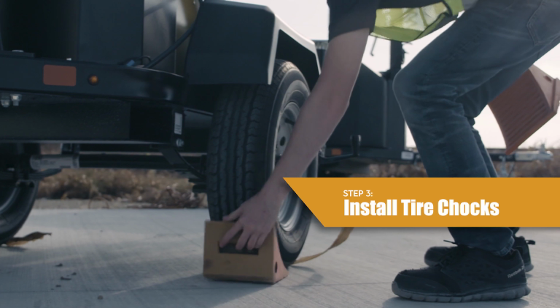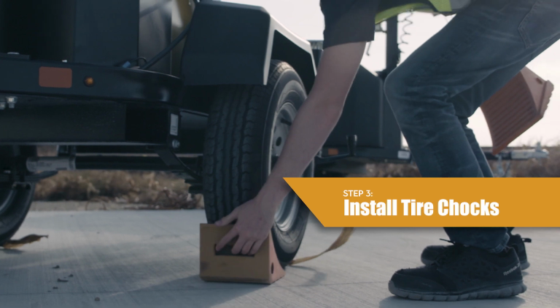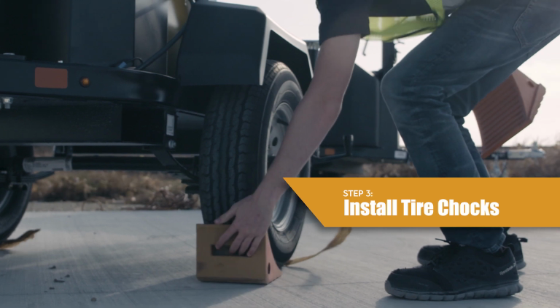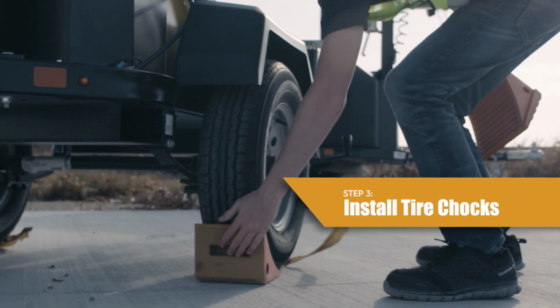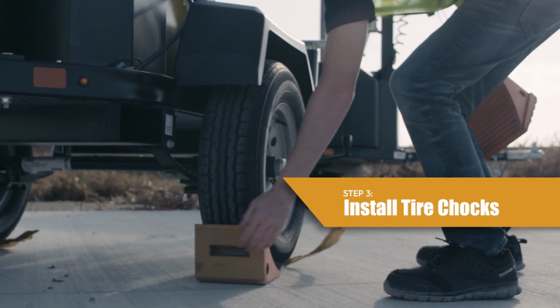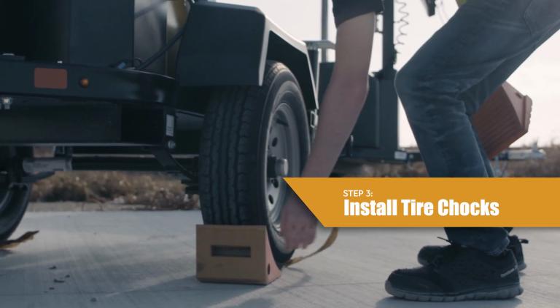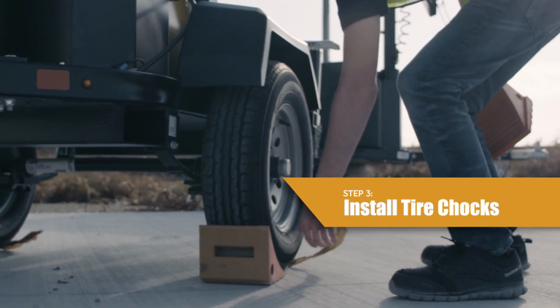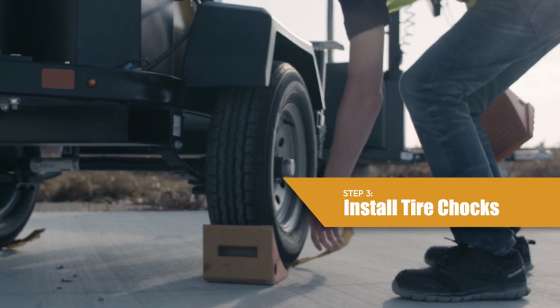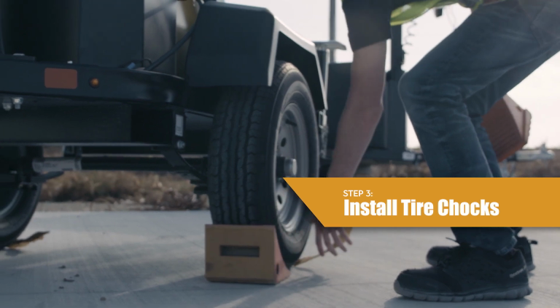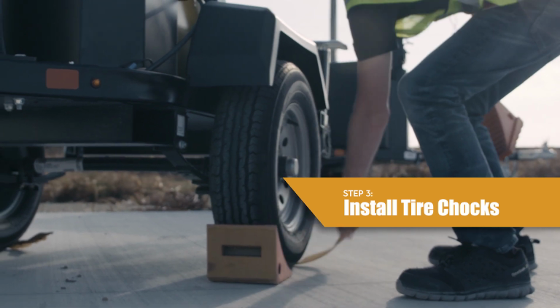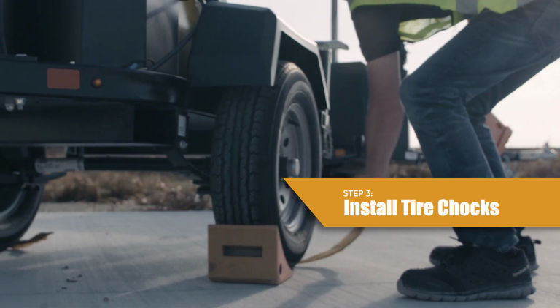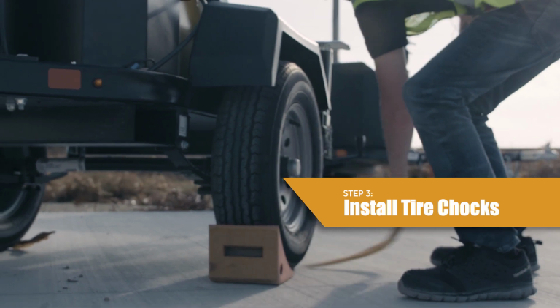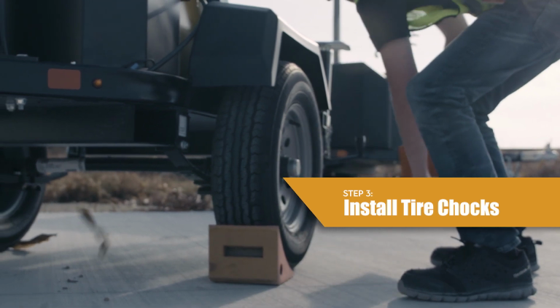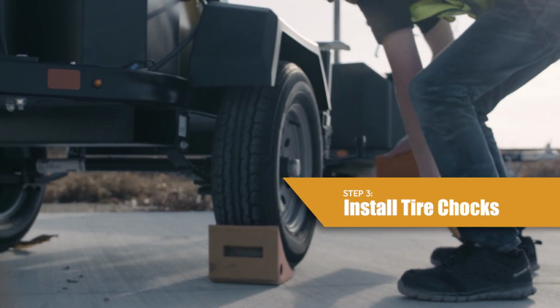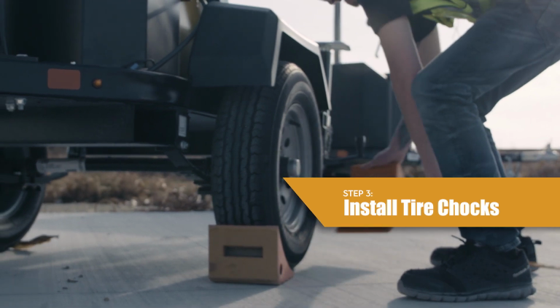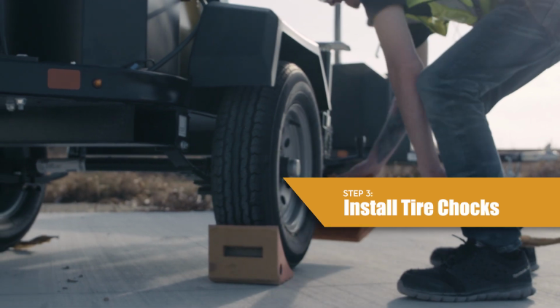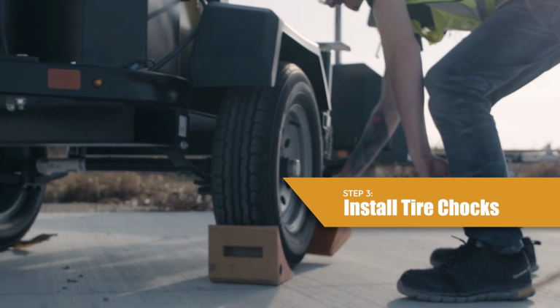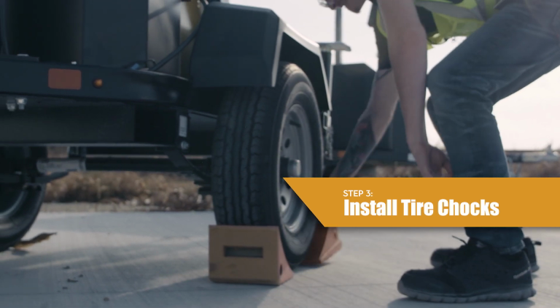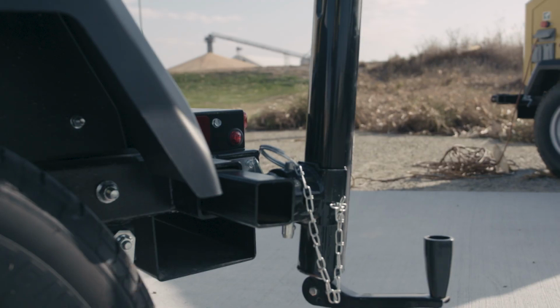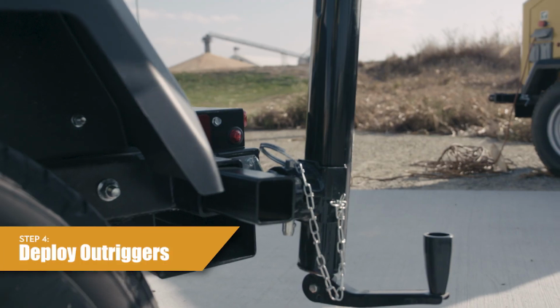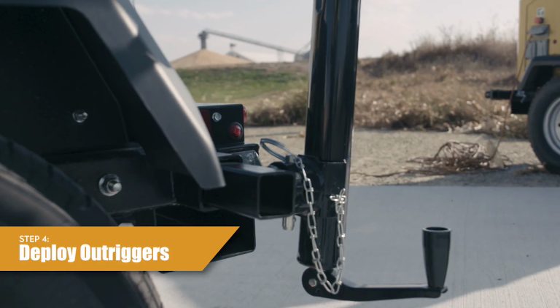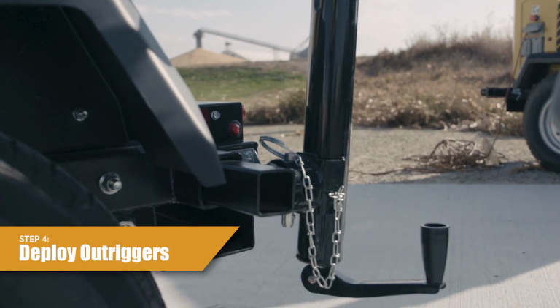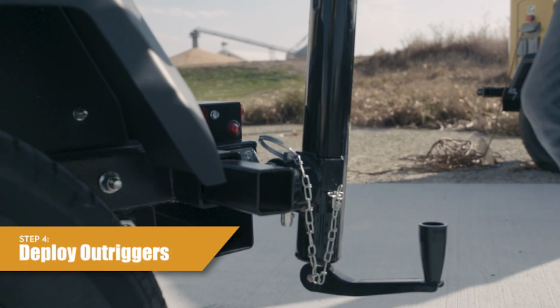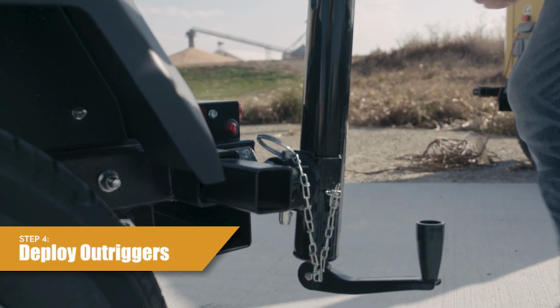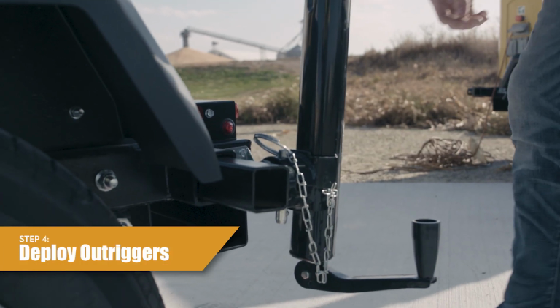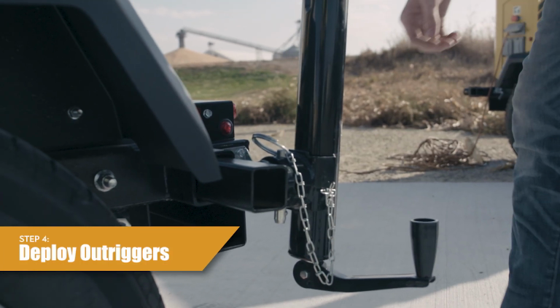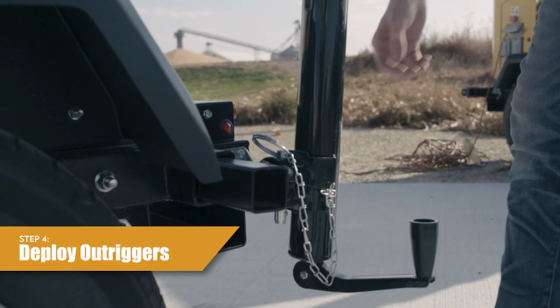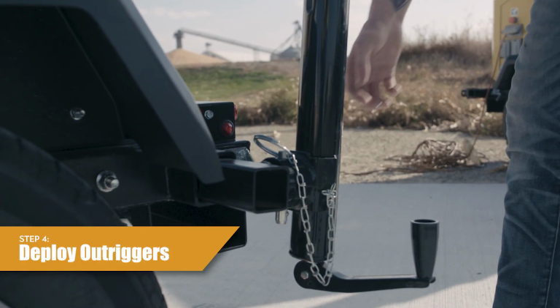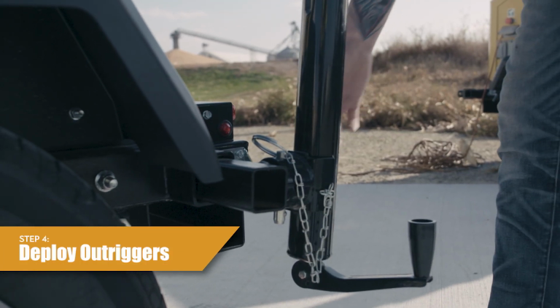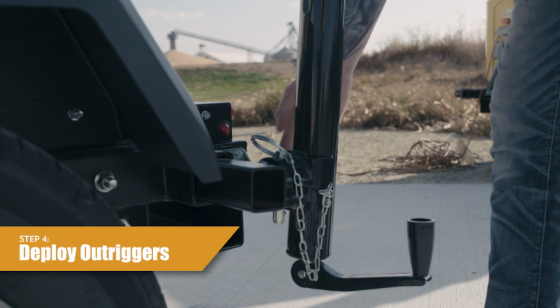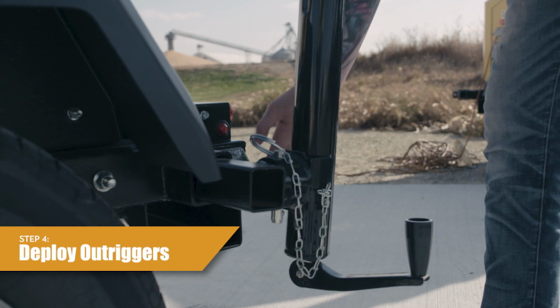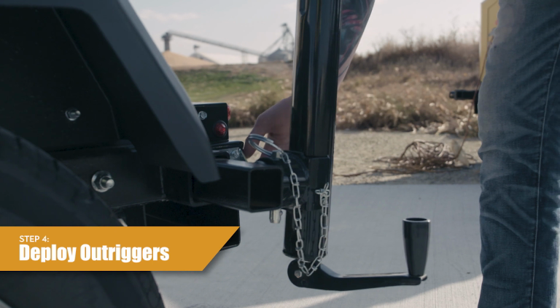Step three, put wheel chocks against the front and rear of each wheel. Step four, deploy the outriggers.